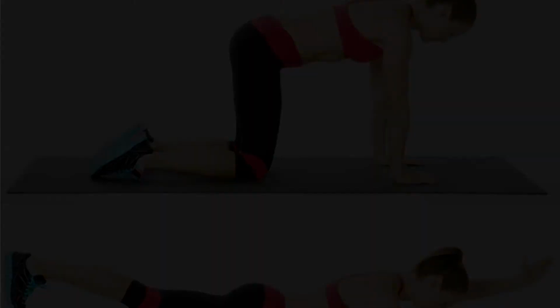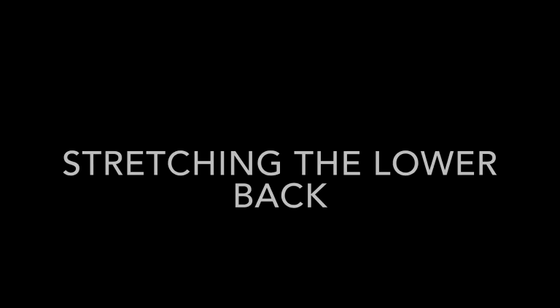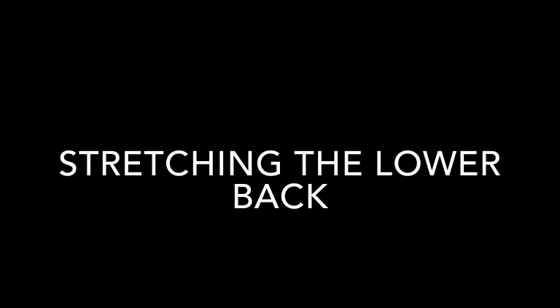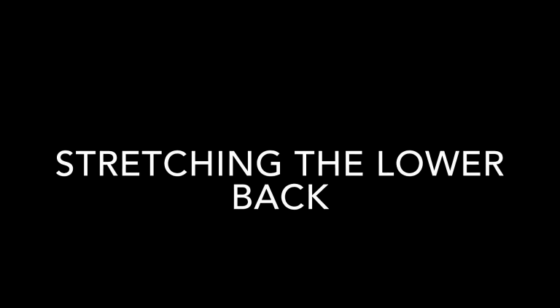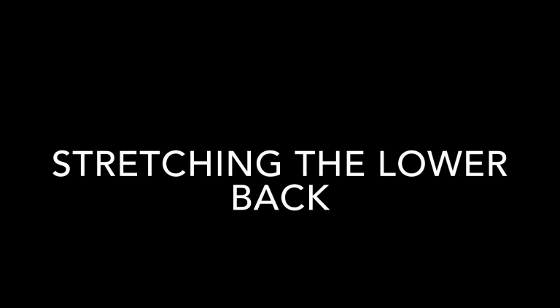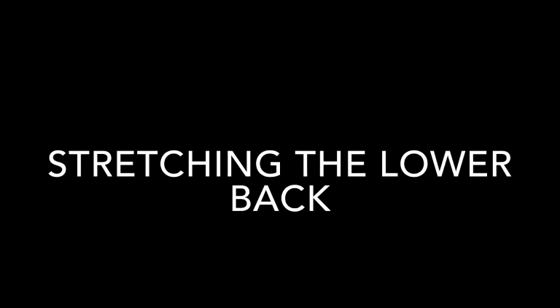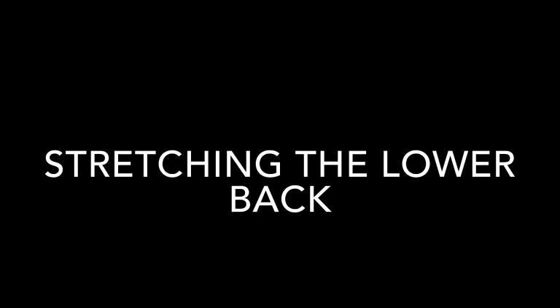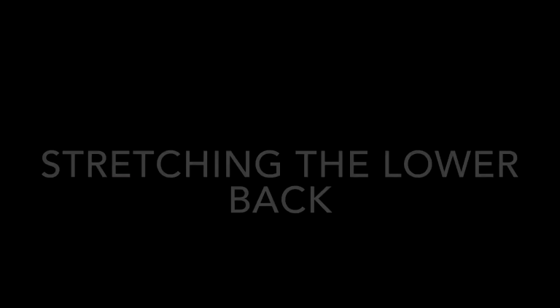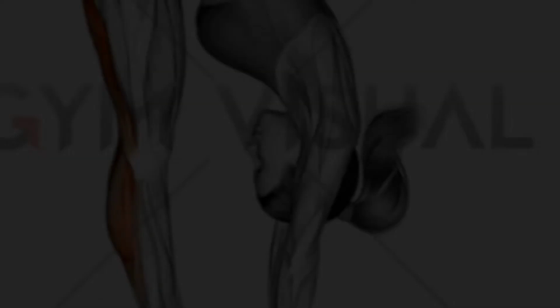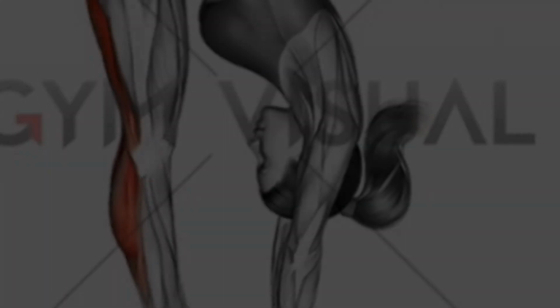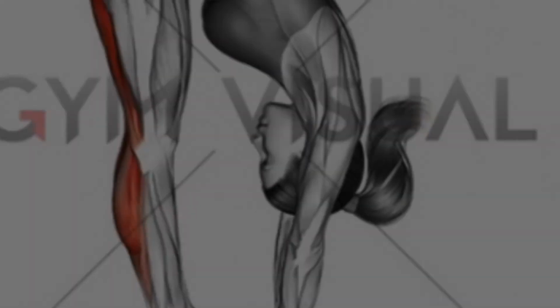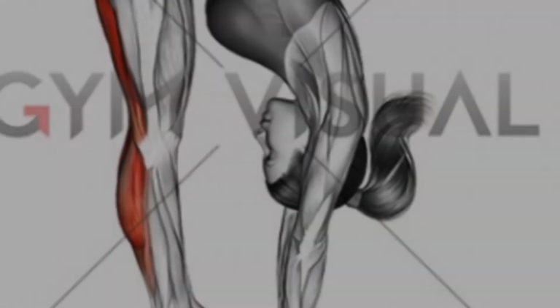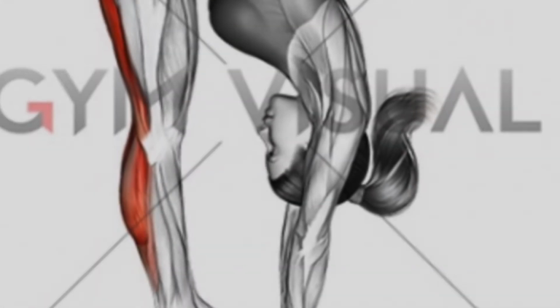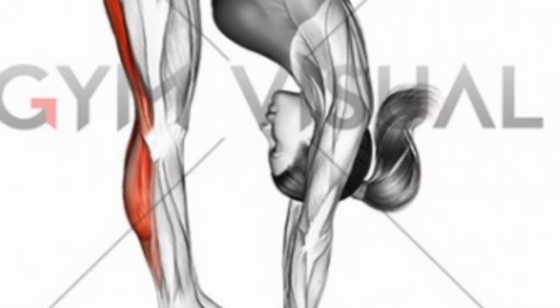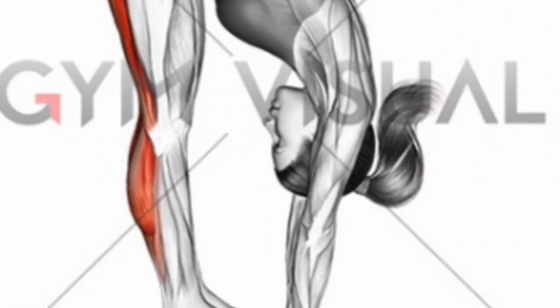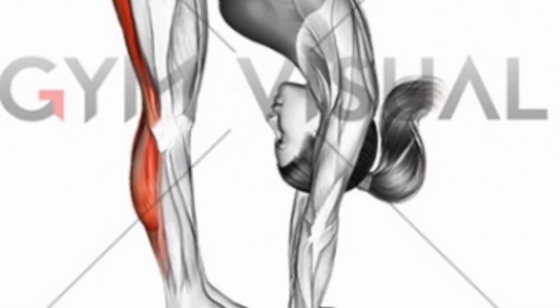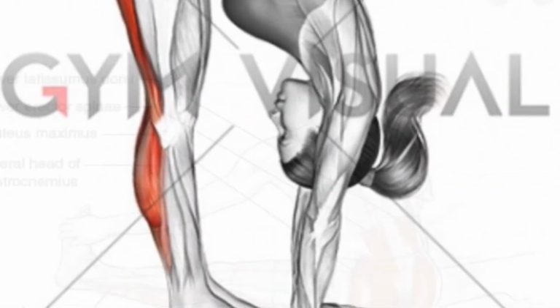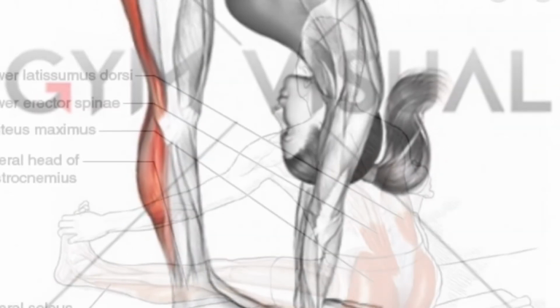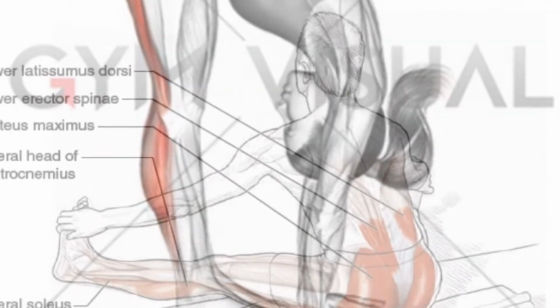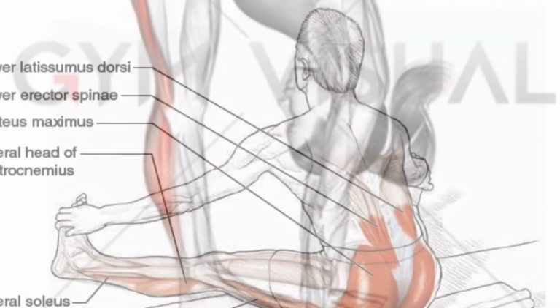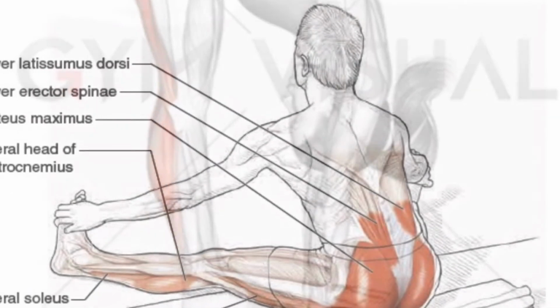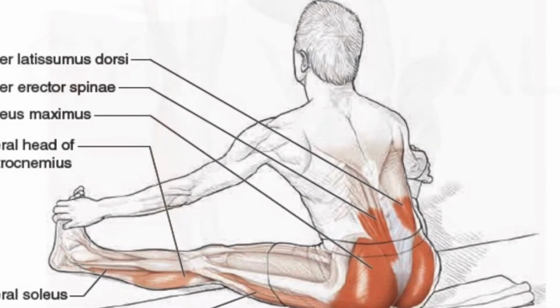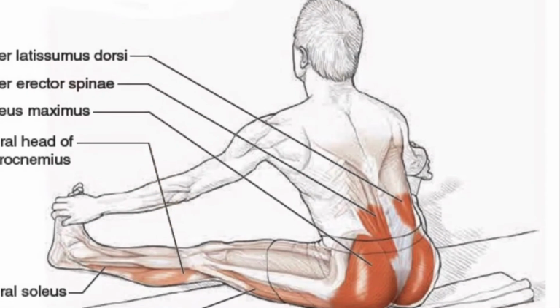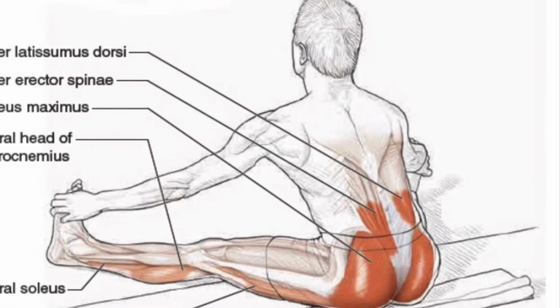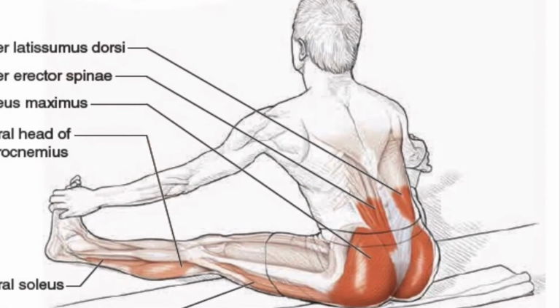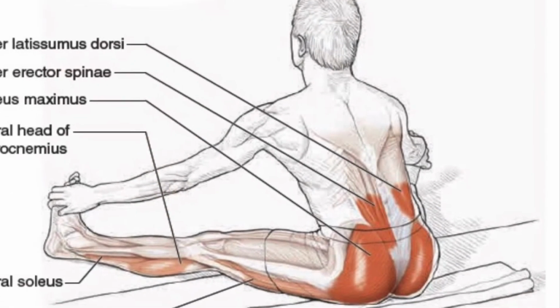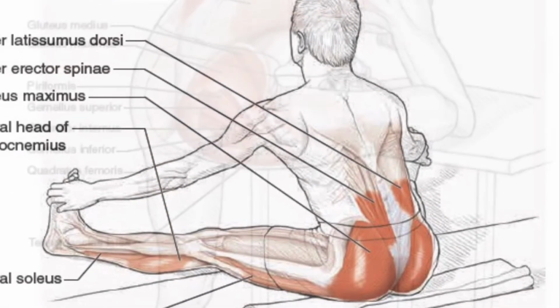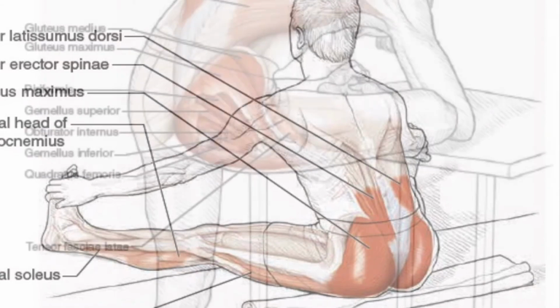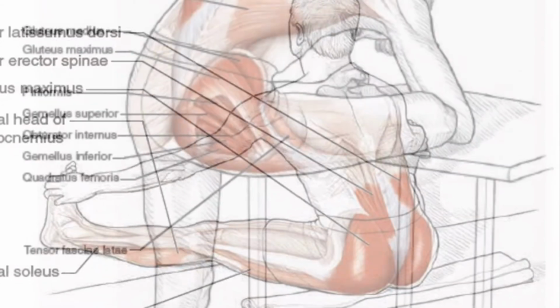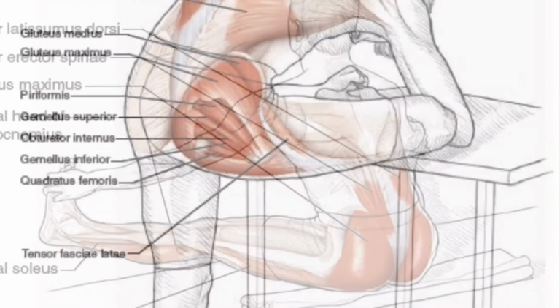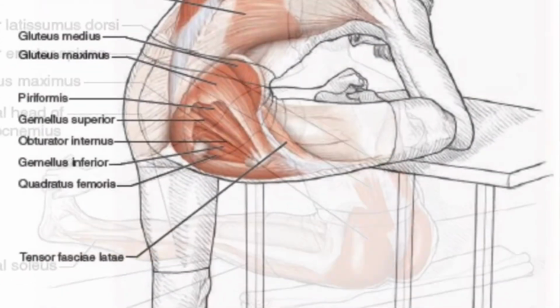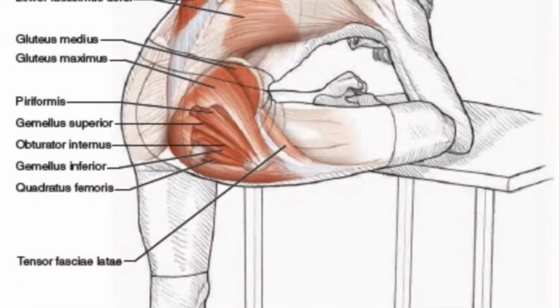The best way to stretch your lower back is some variation of stretching forward and holding your position.